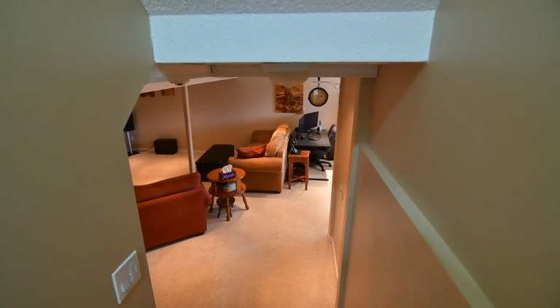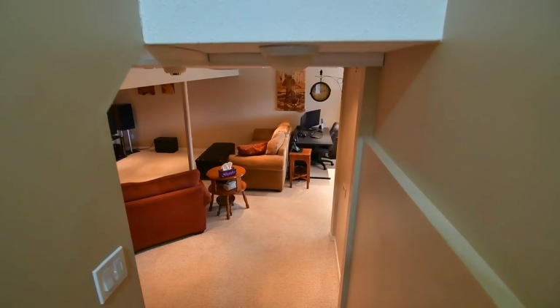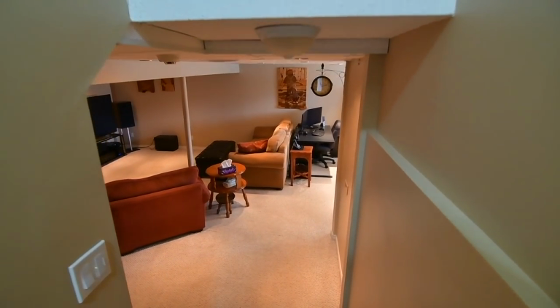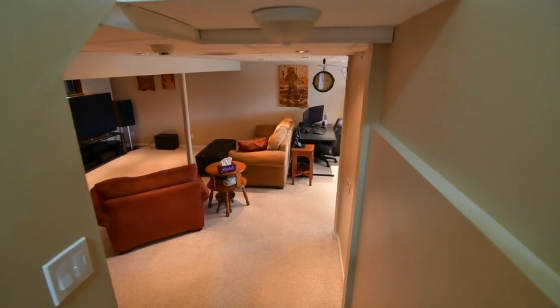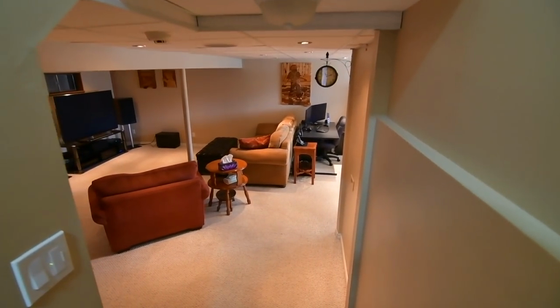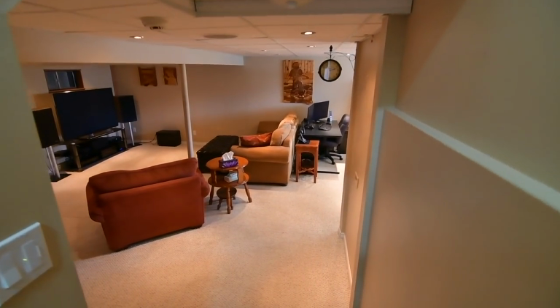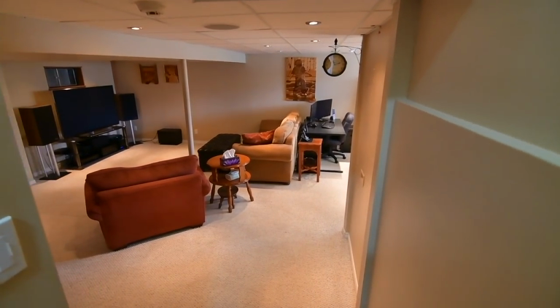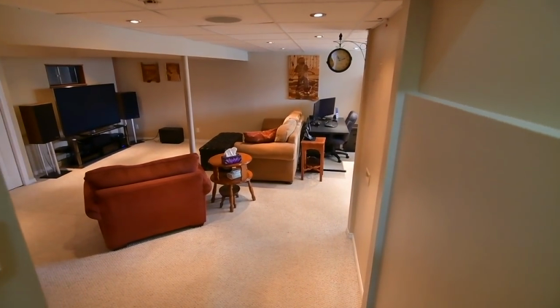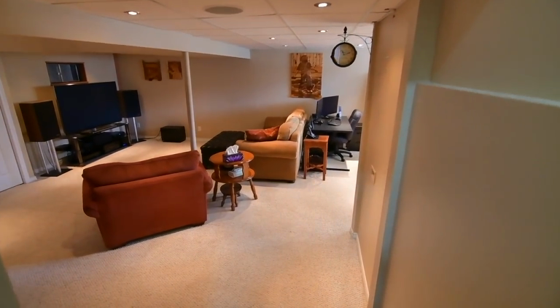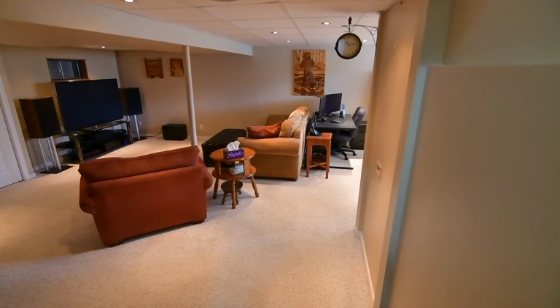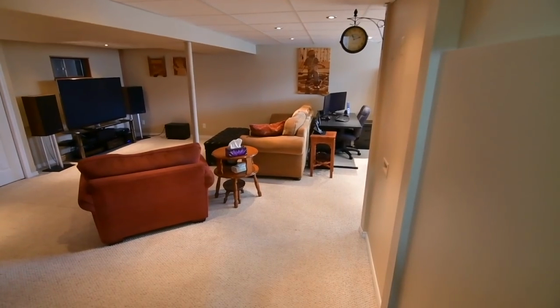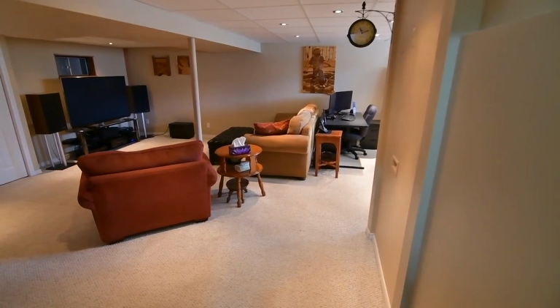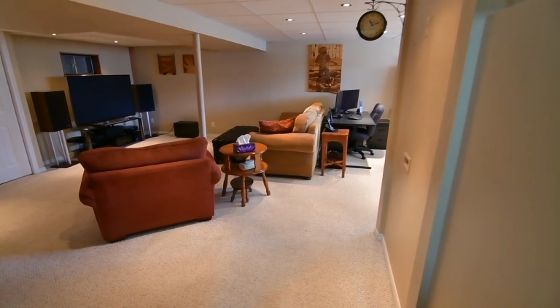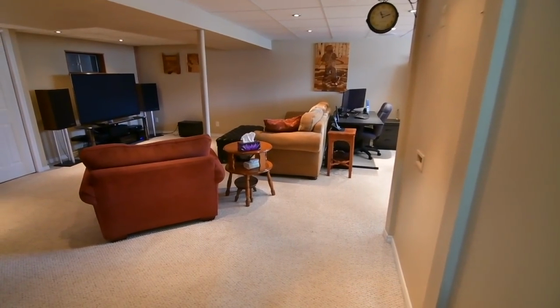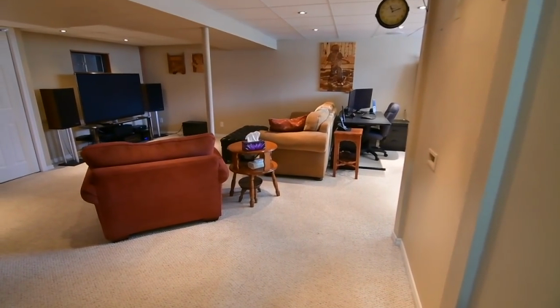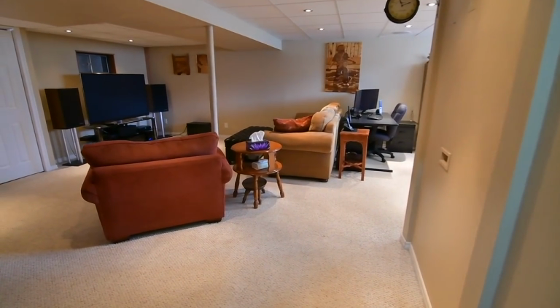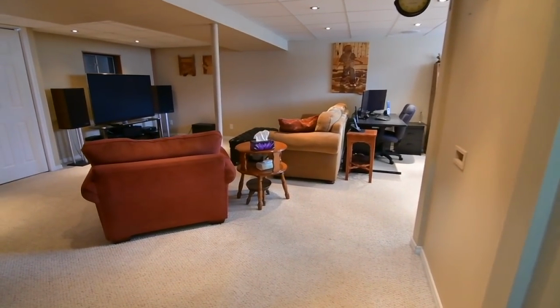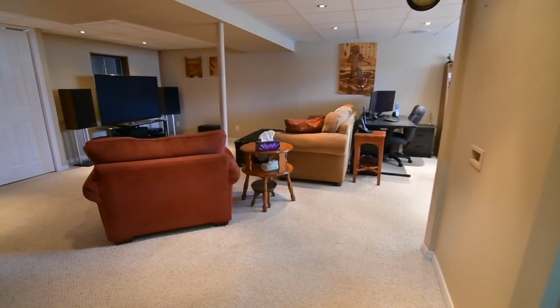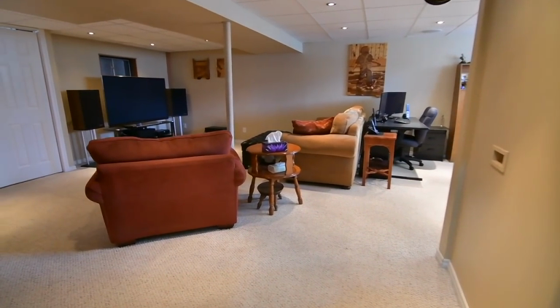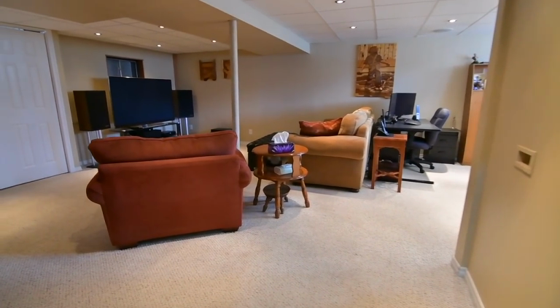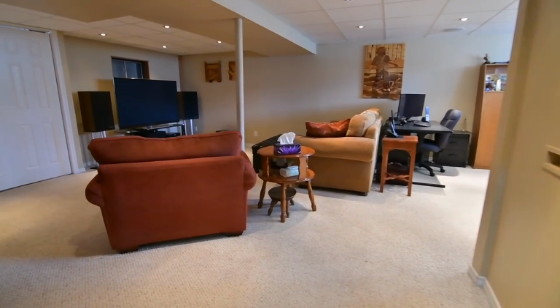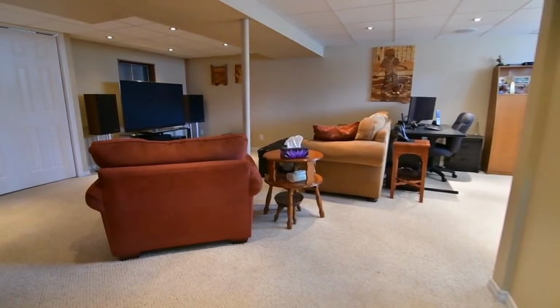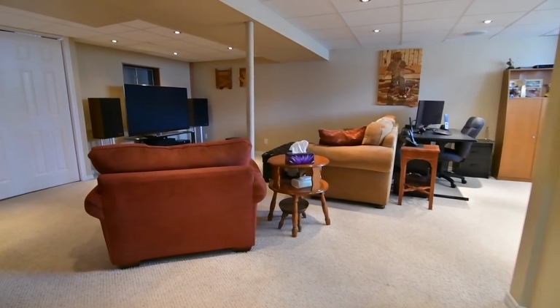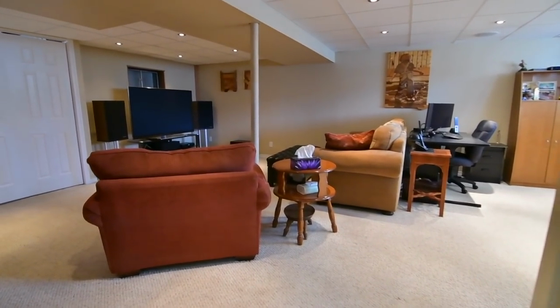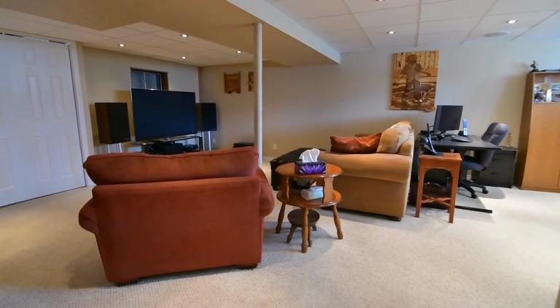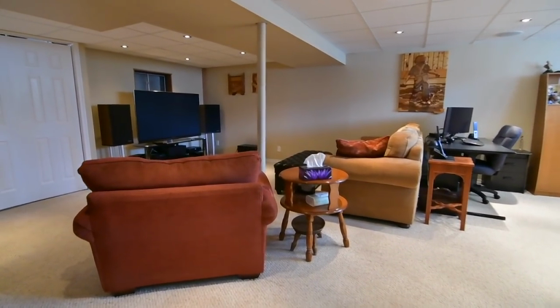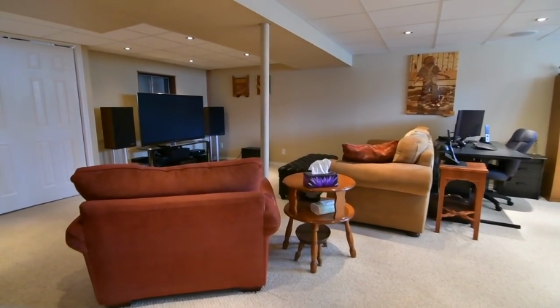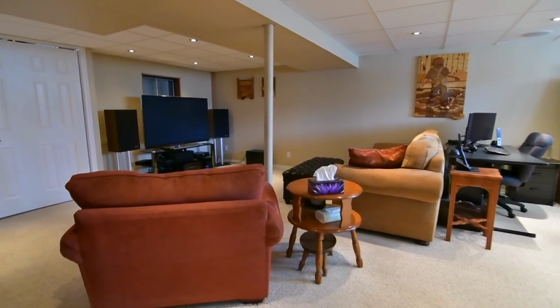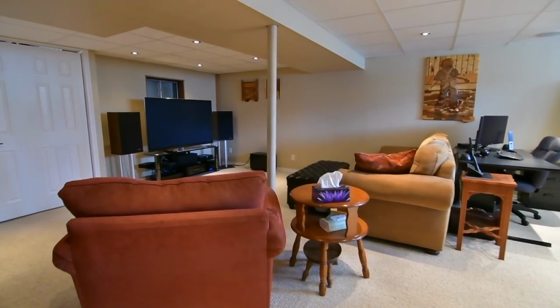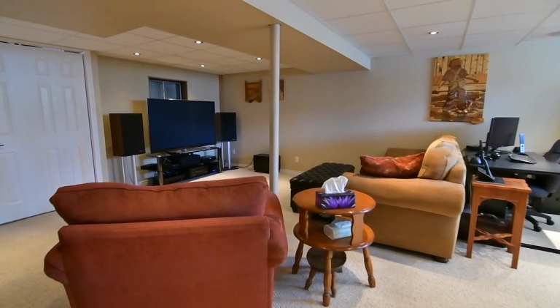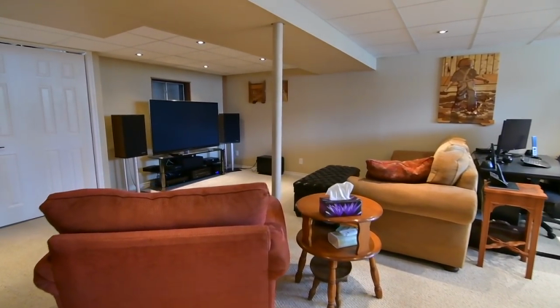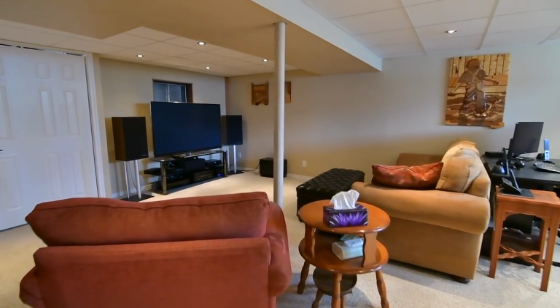Completing this home is a lower level recreation area finished with broadroom and pot lighting.